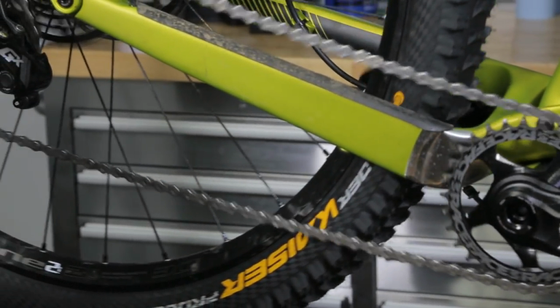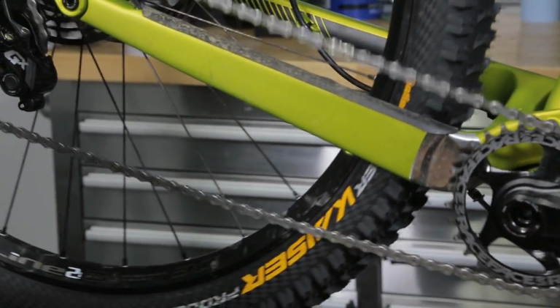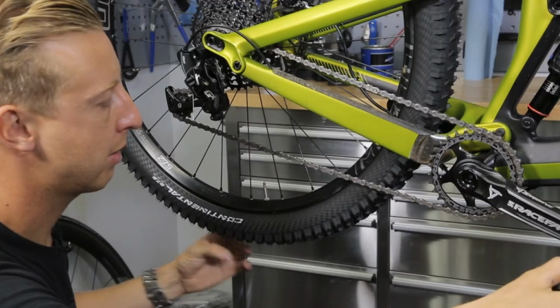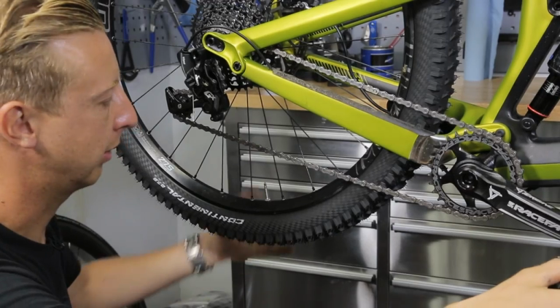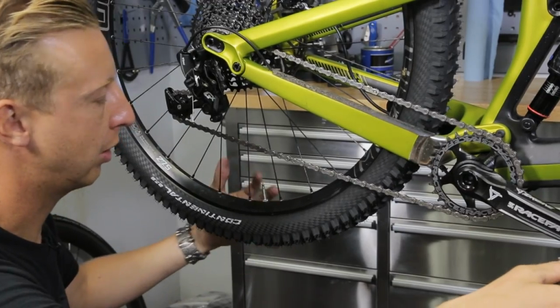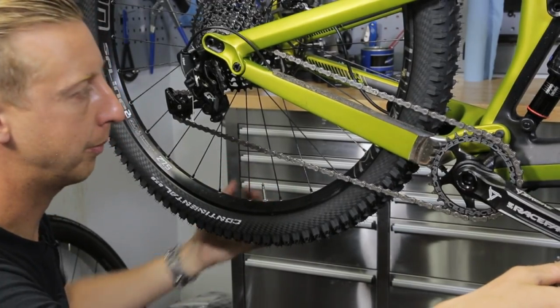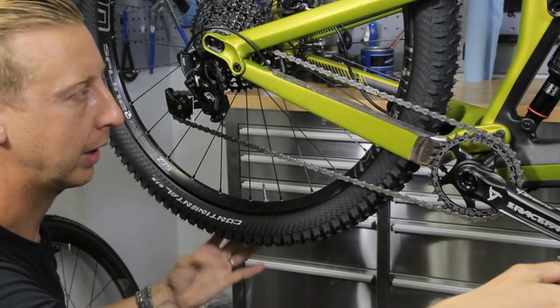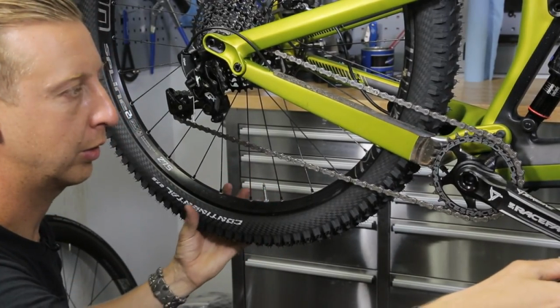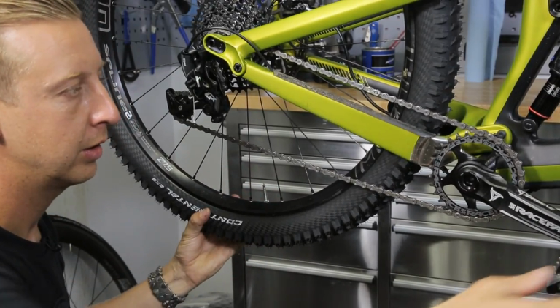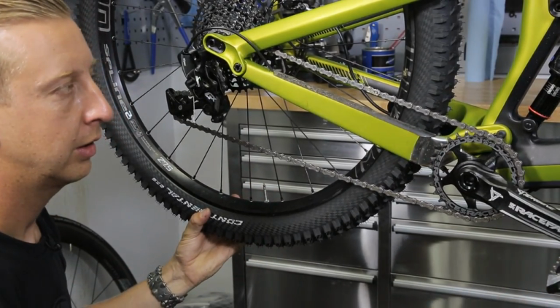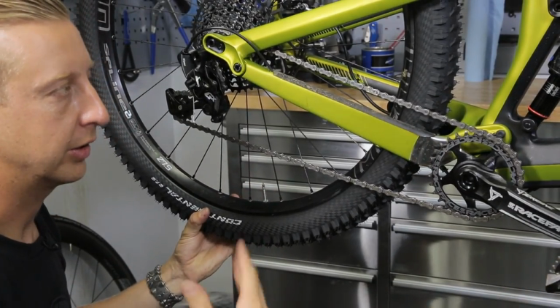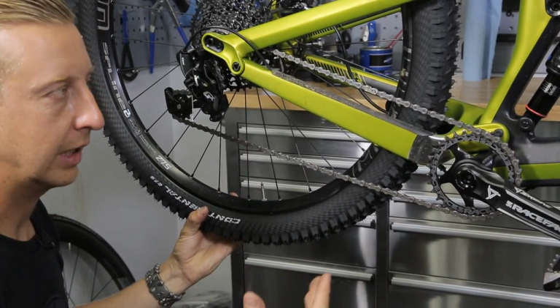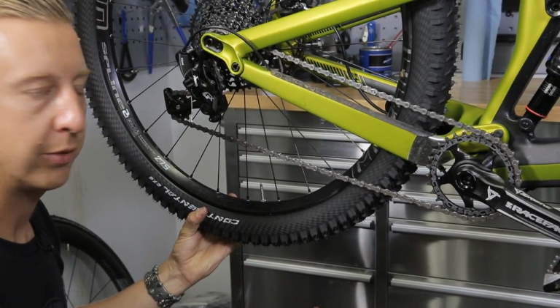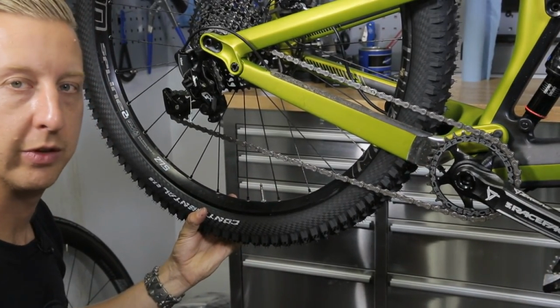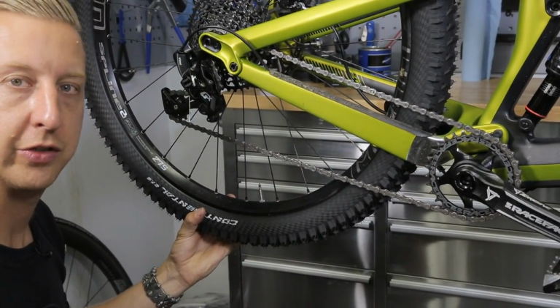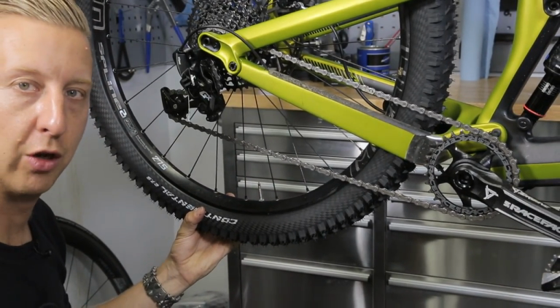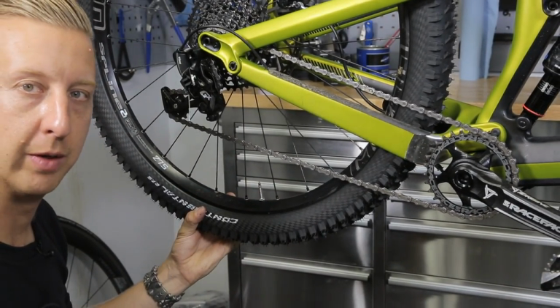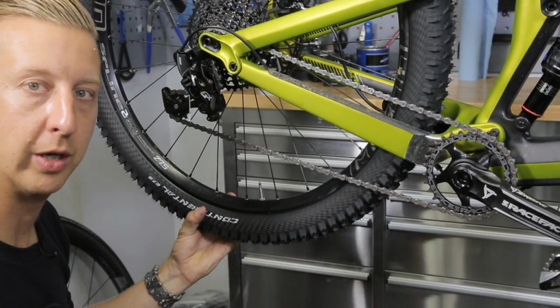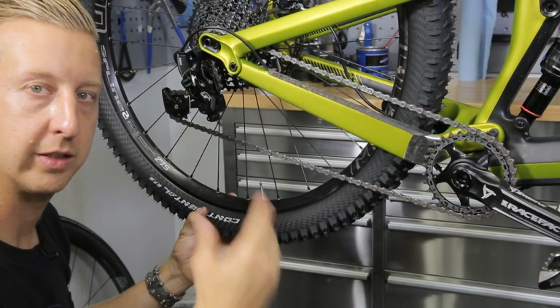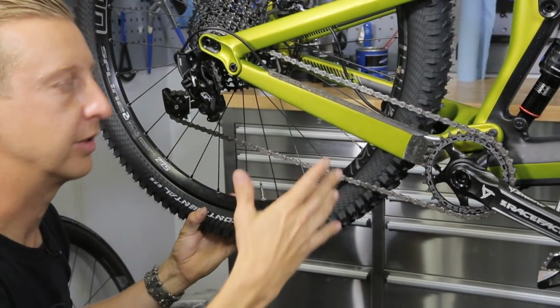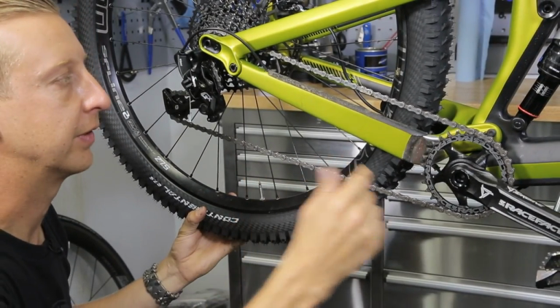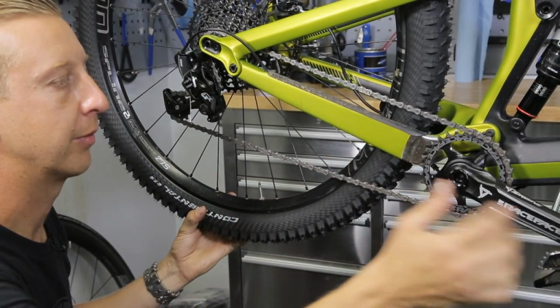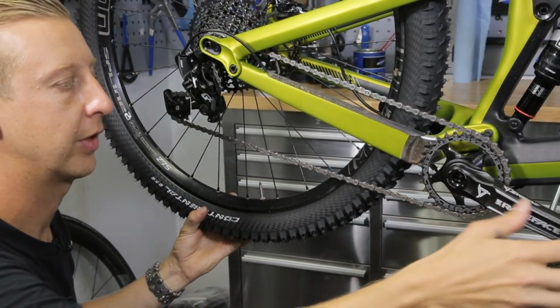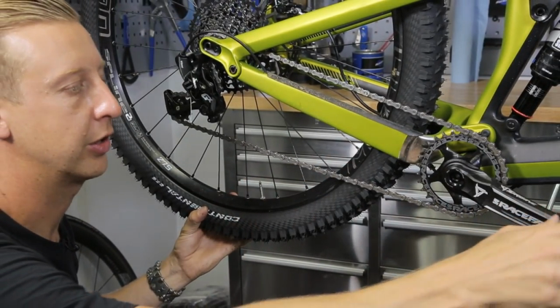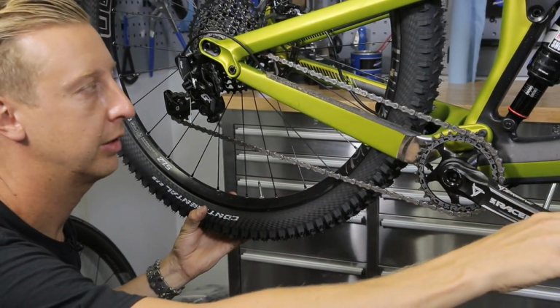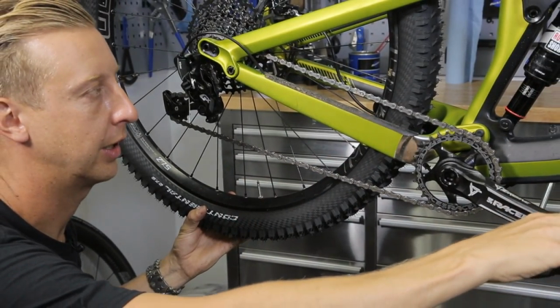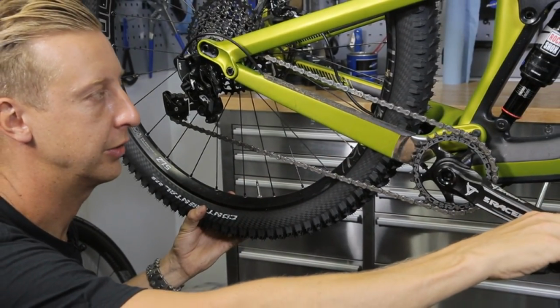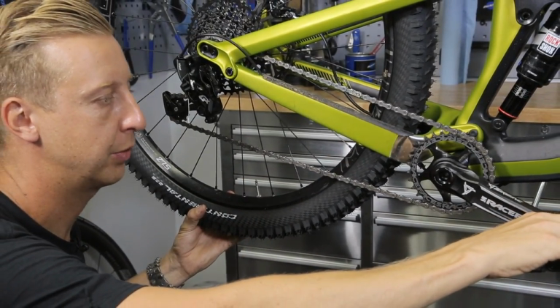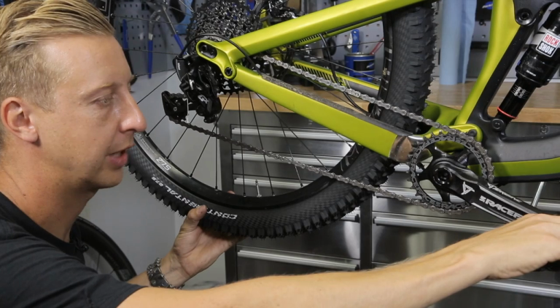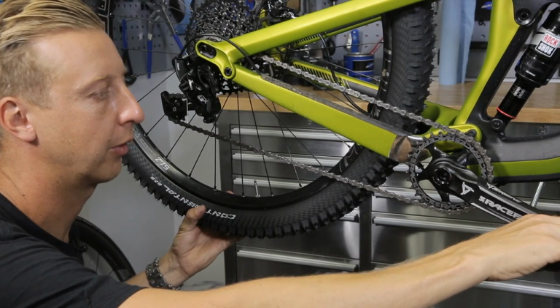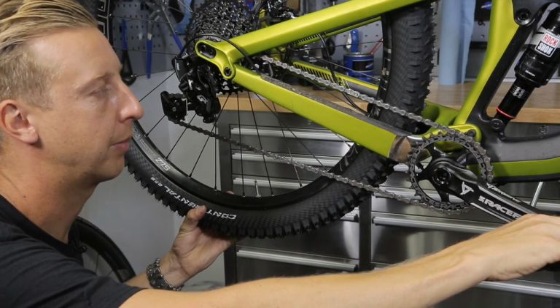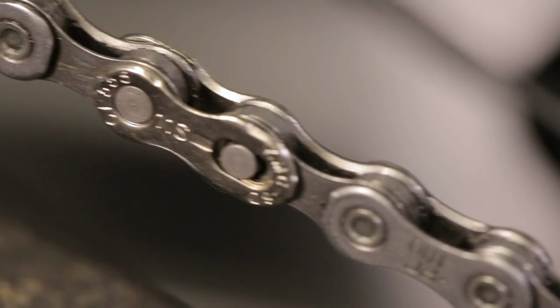Now you want to hold the back wheel. Ideally you would do this stood over the bike — this is just for demonstration — and you just push down on the pedal to snap the power link into place.